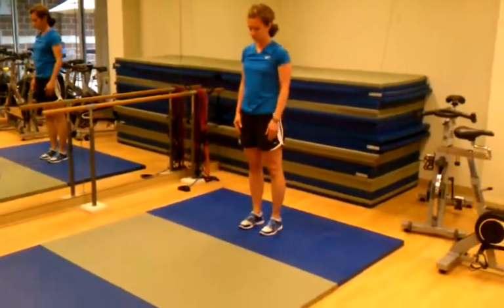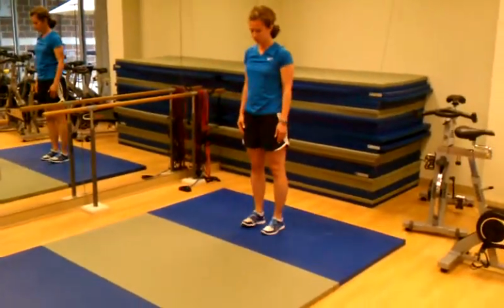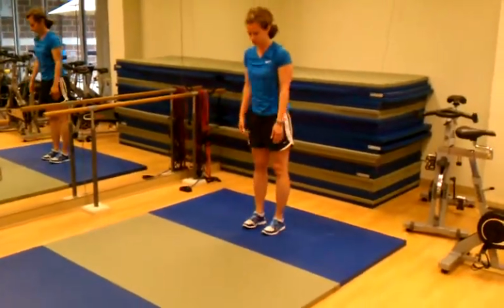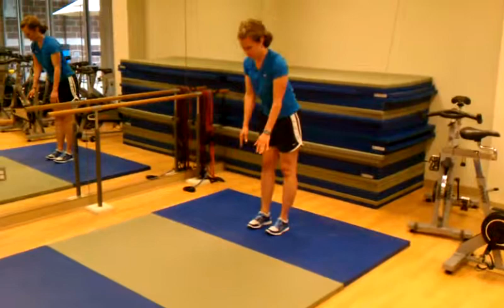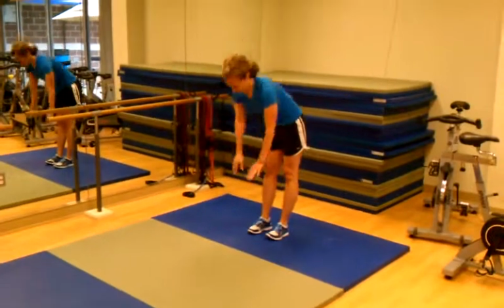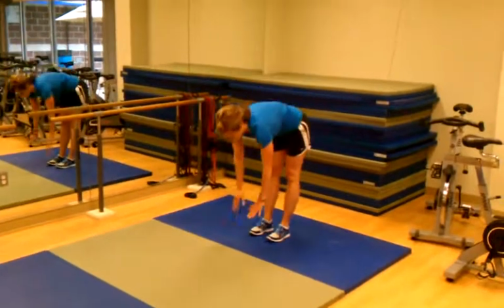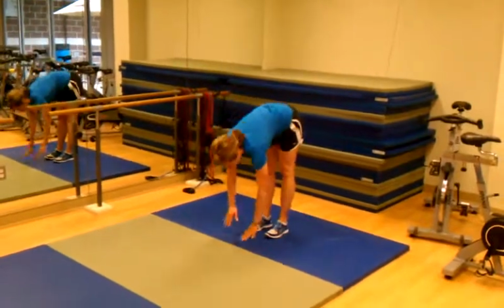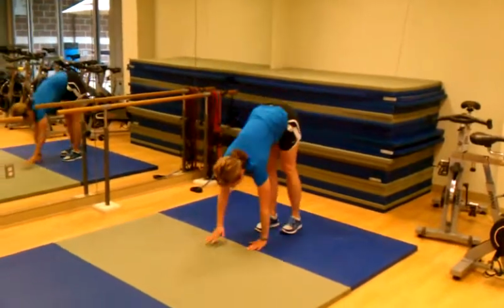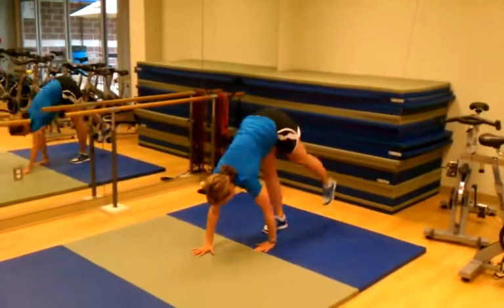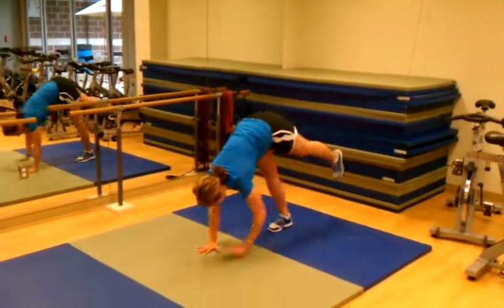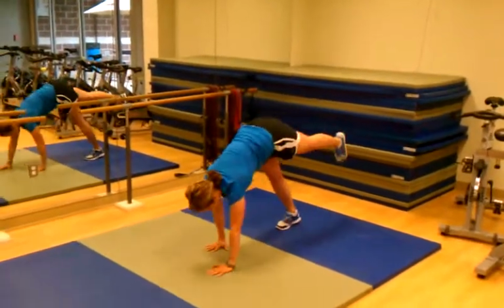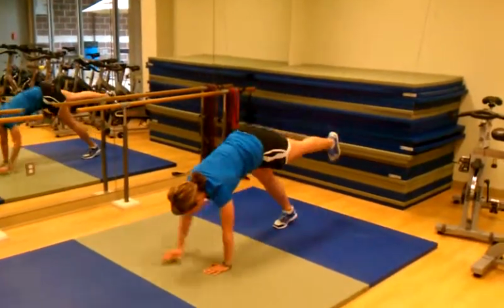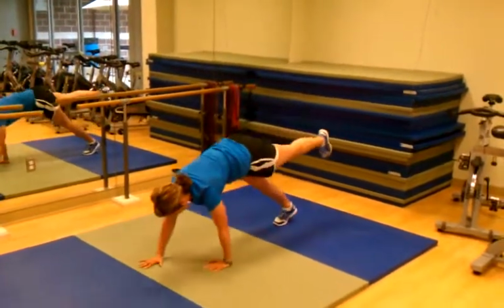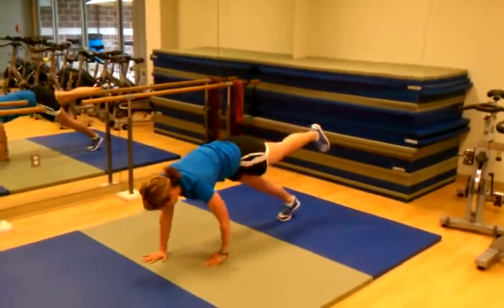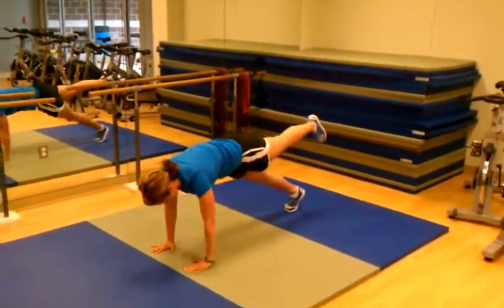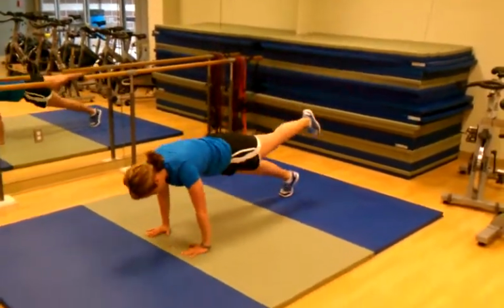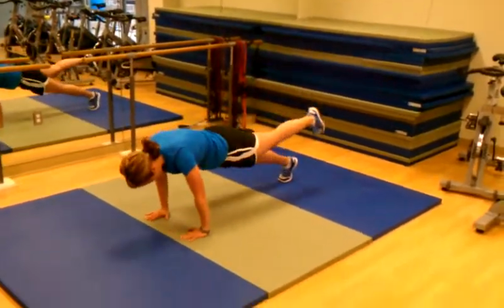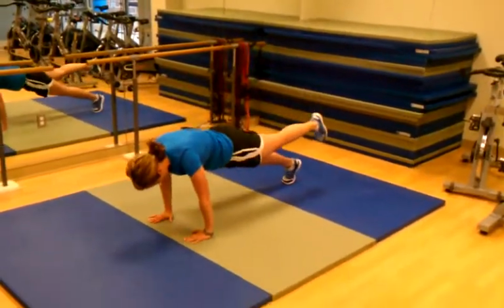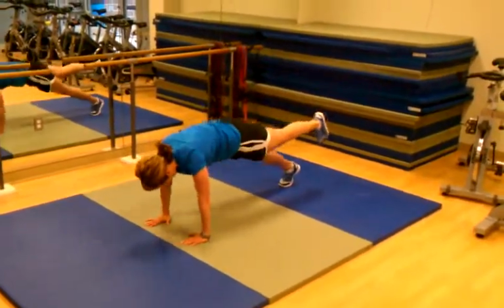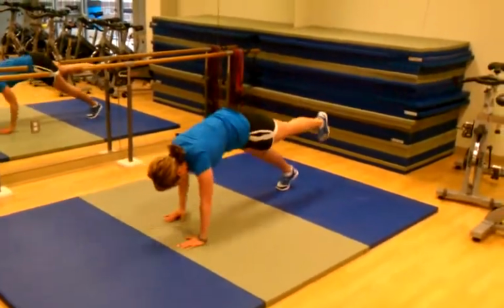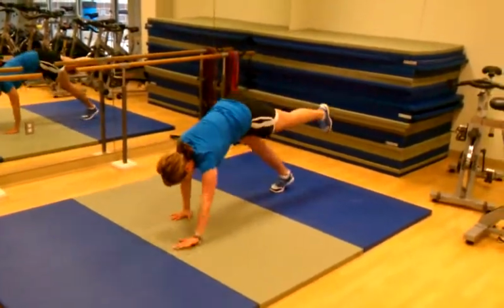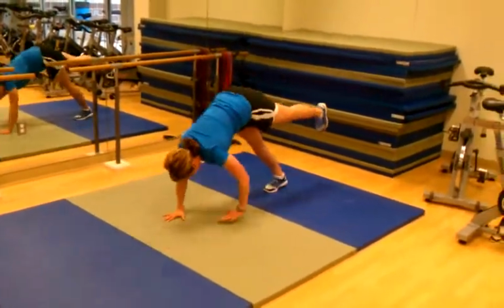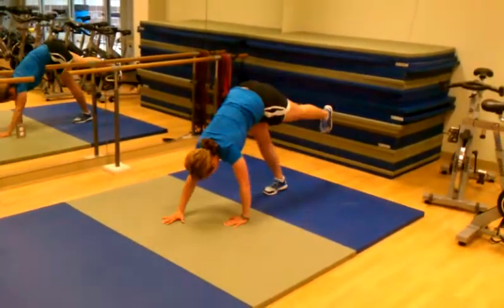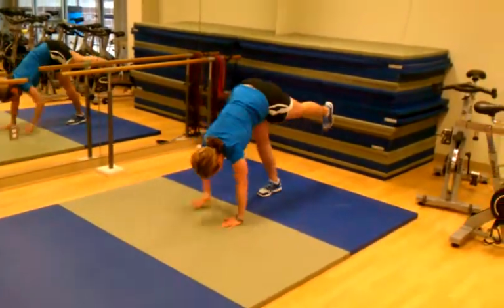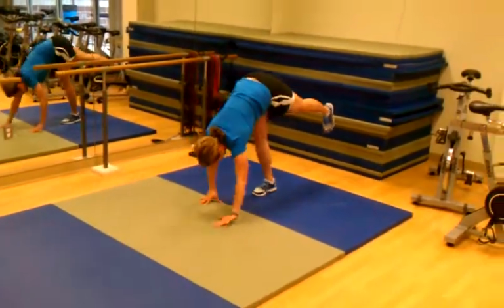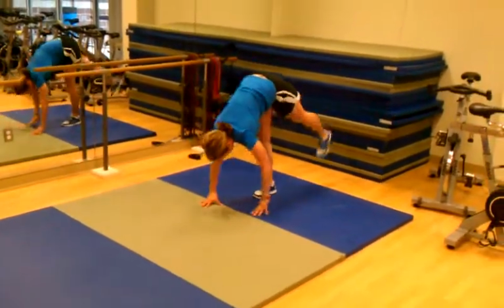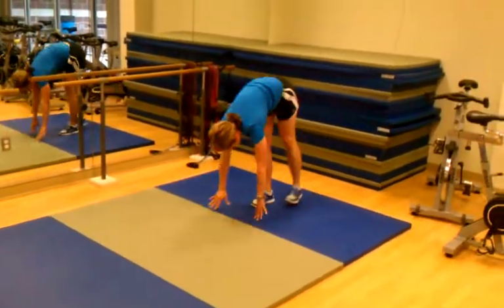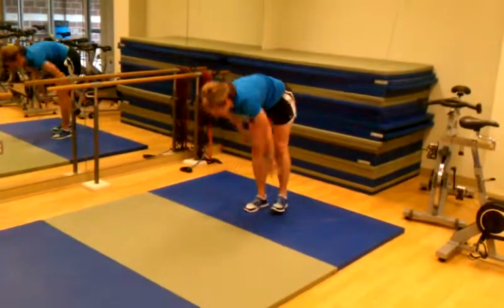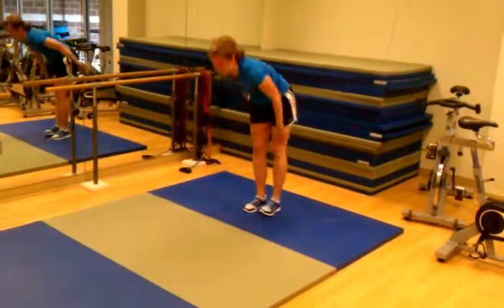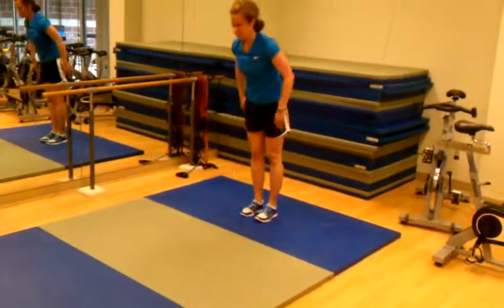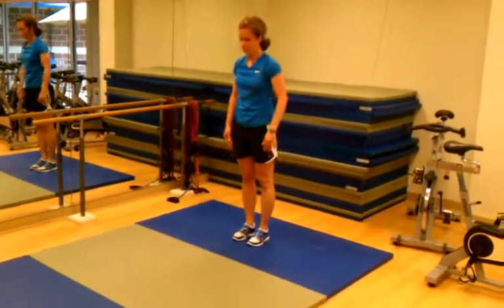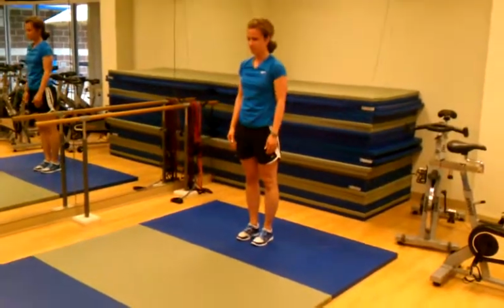Good, single leg version. All the way up, single leg. All the way up, up, up, up, up. Stand up. Nice.